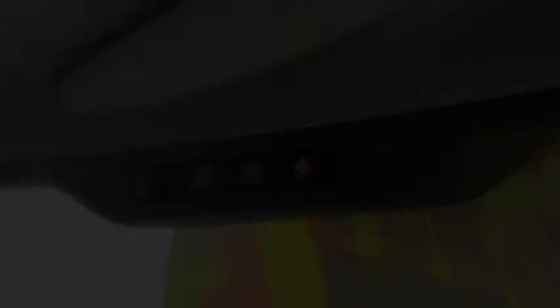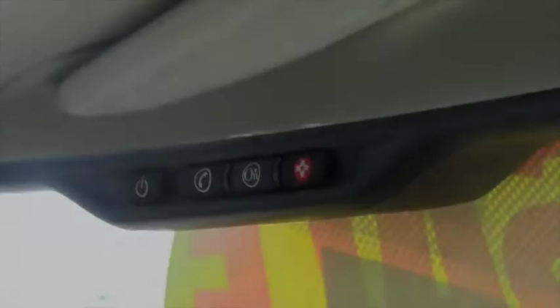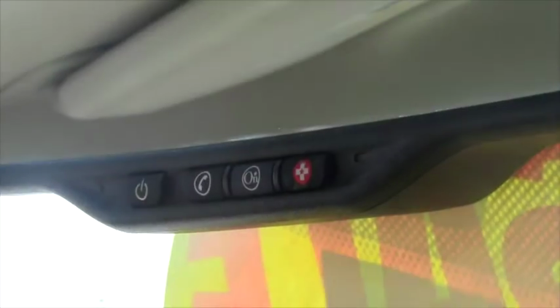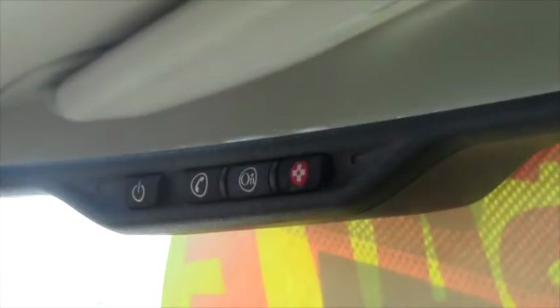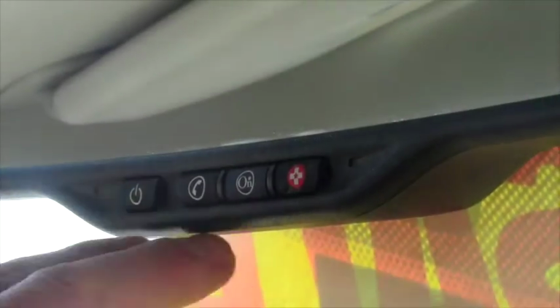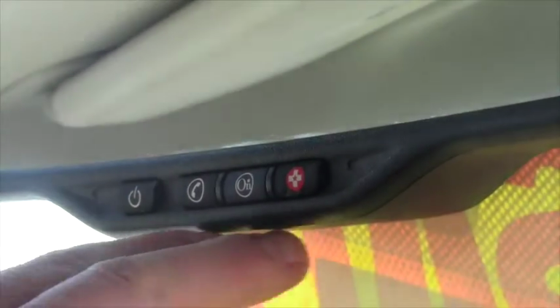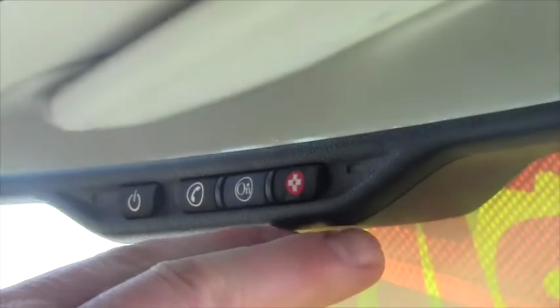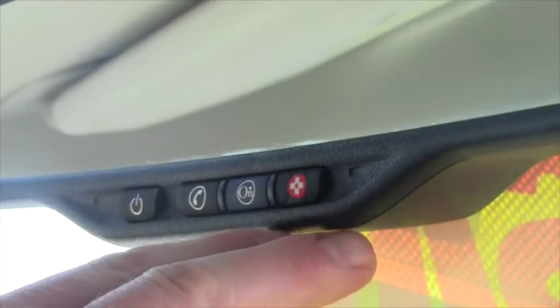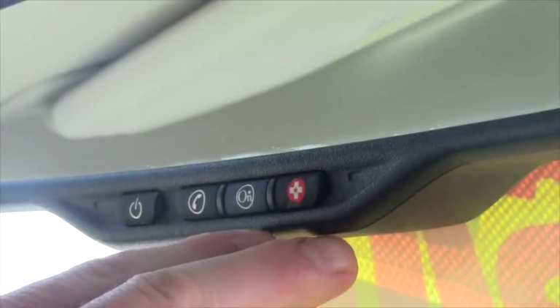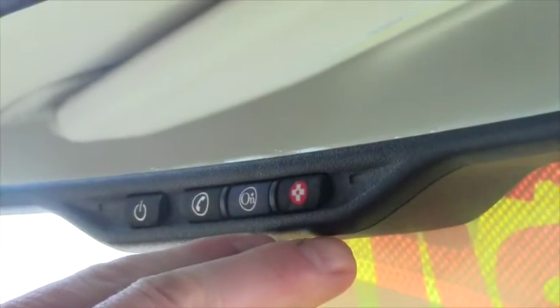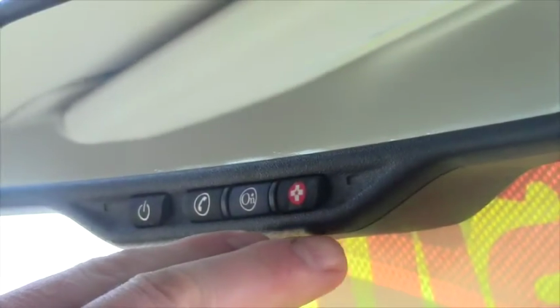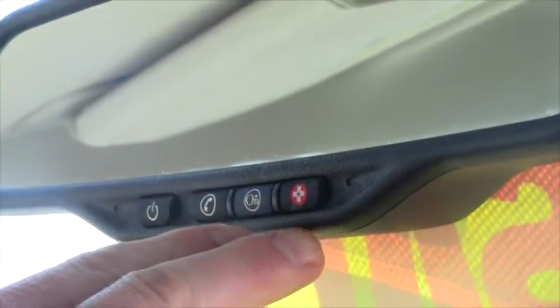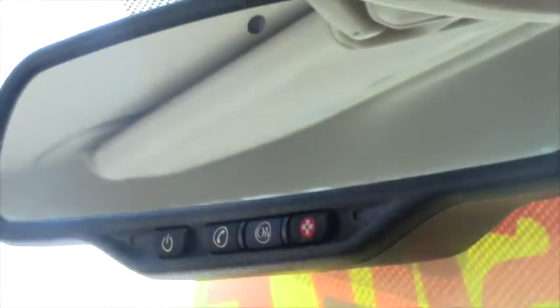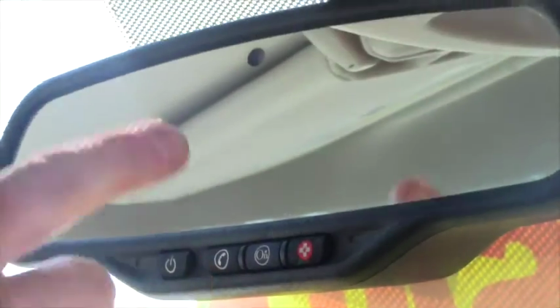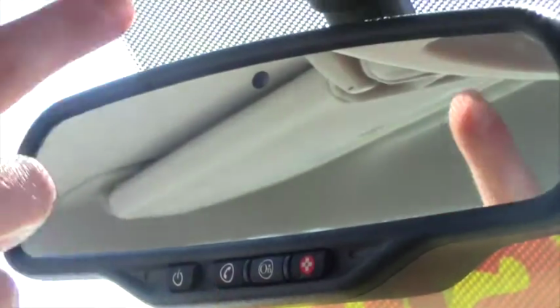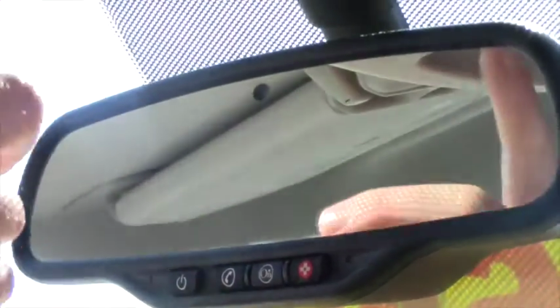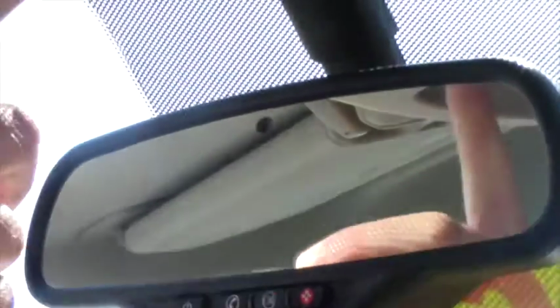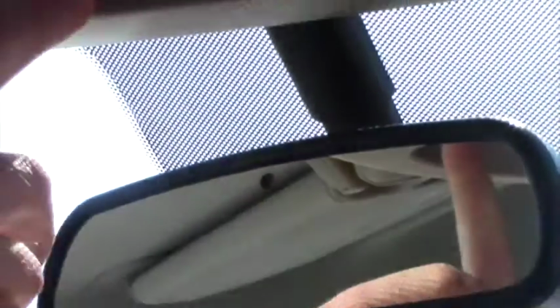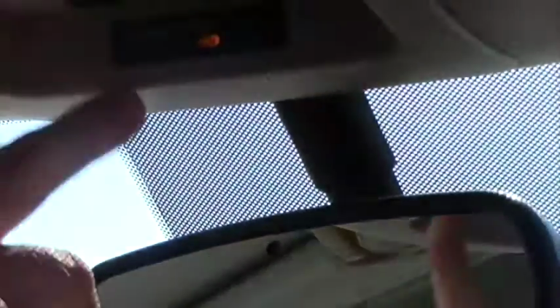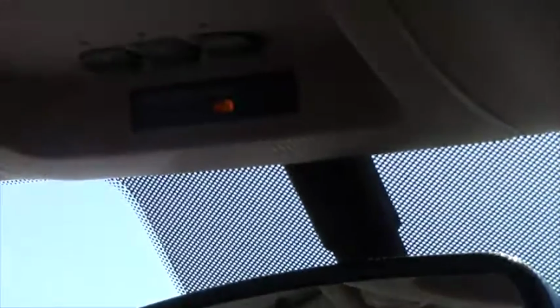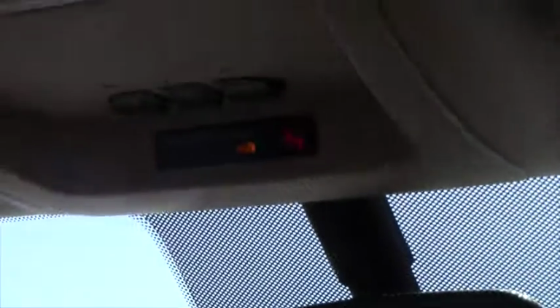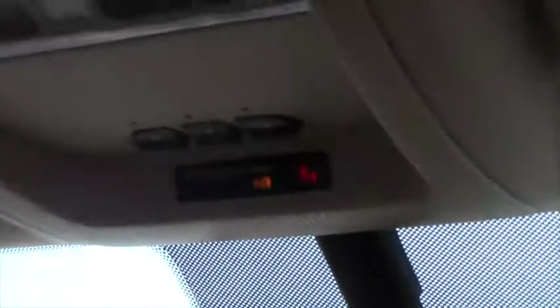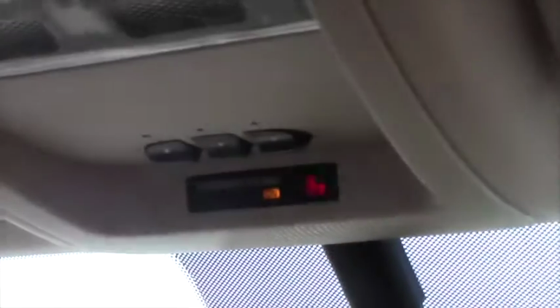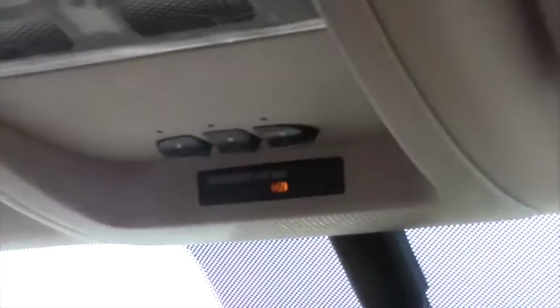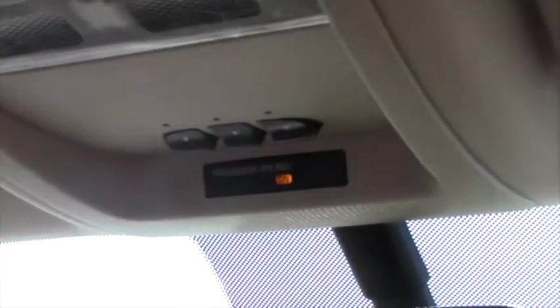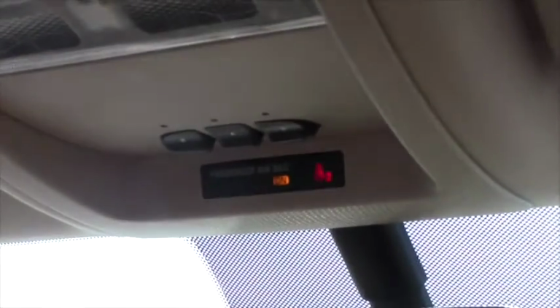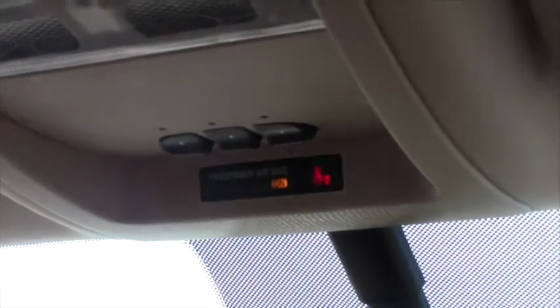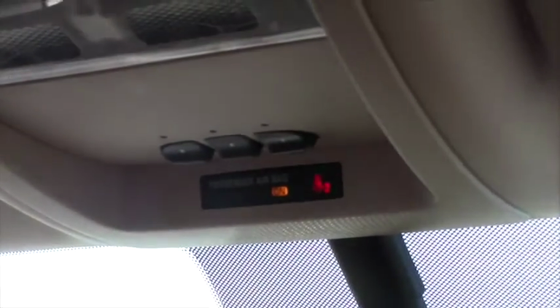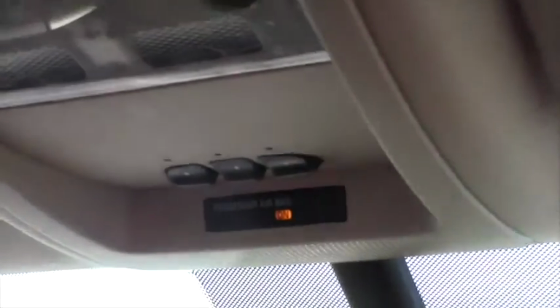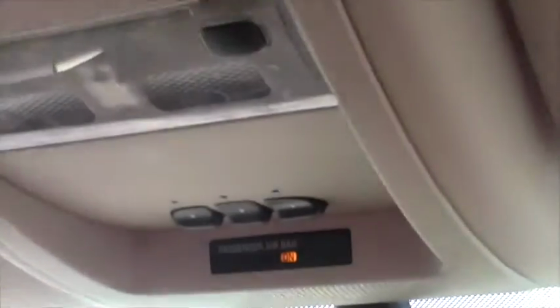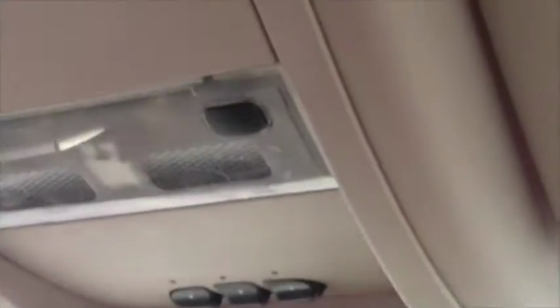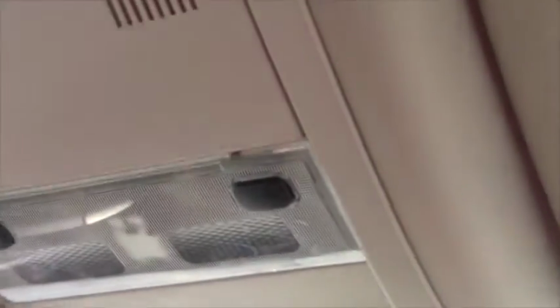Got your OnStar buttons on here. Your garage door openers. Light controls.